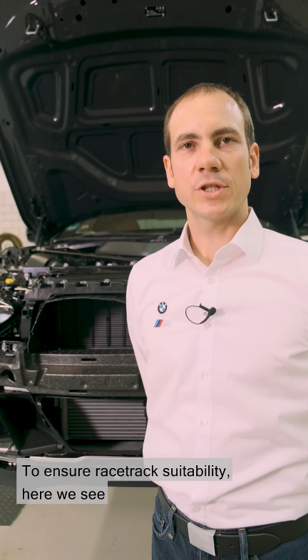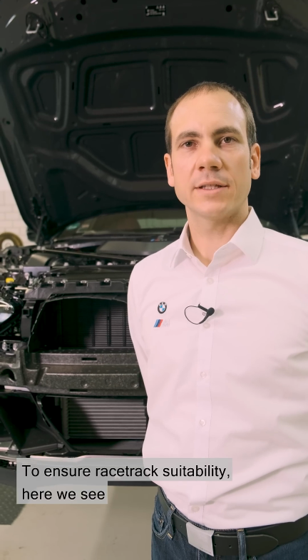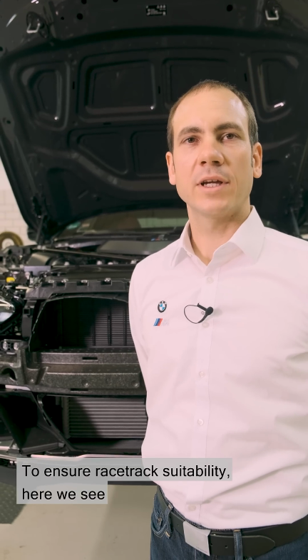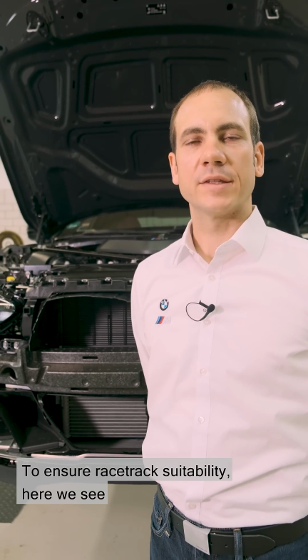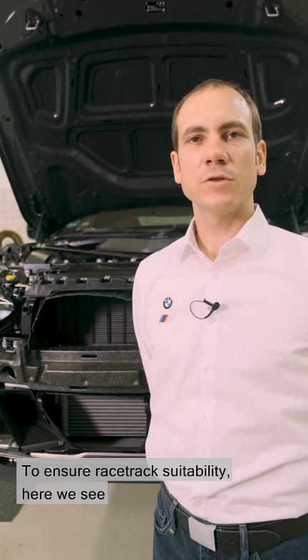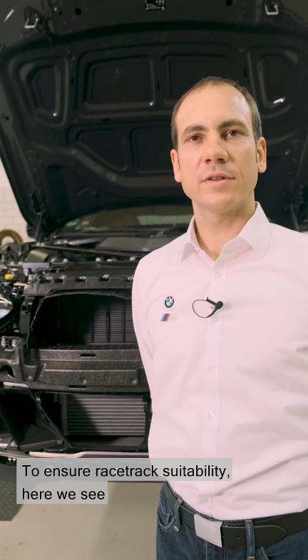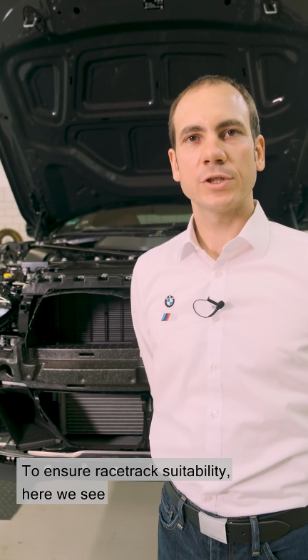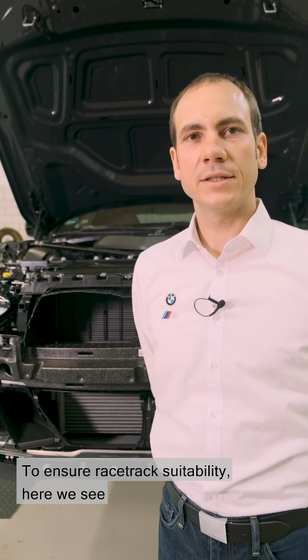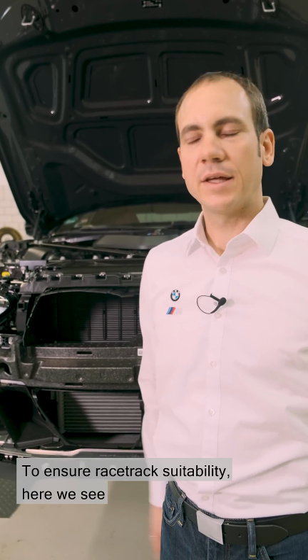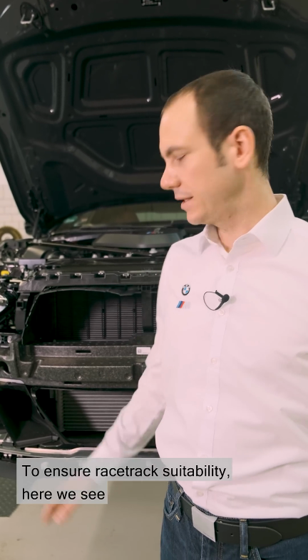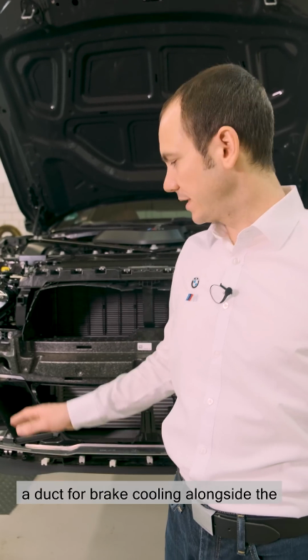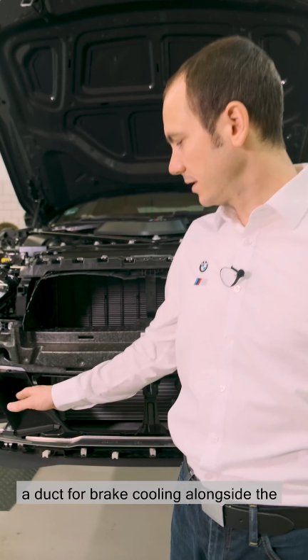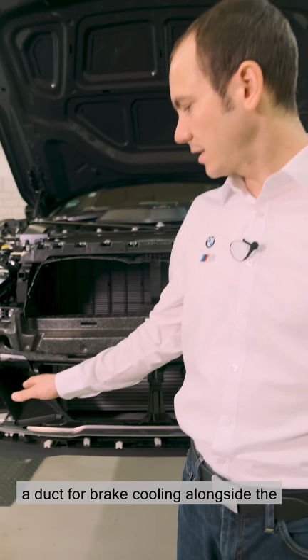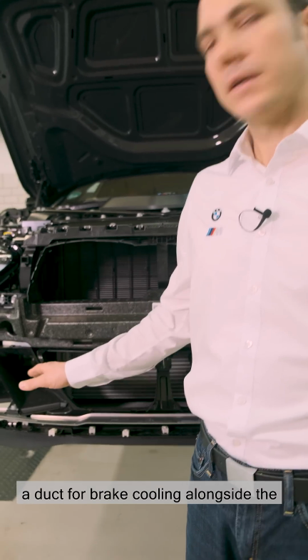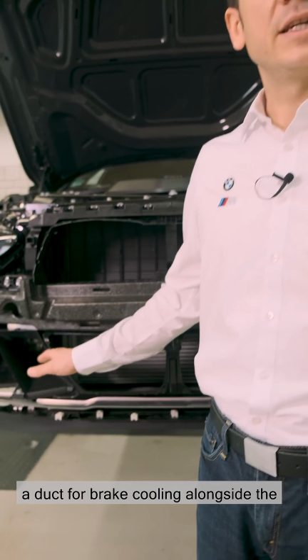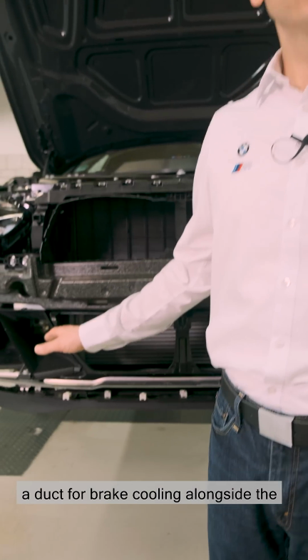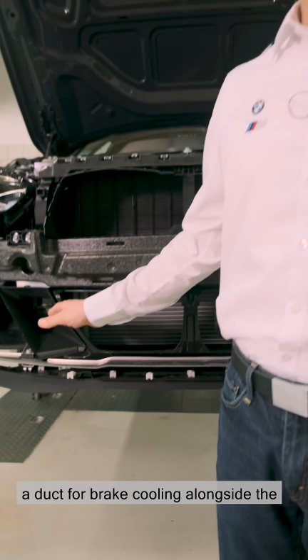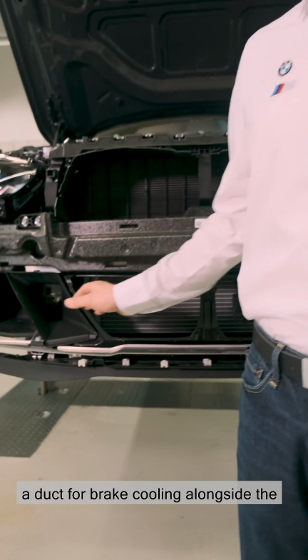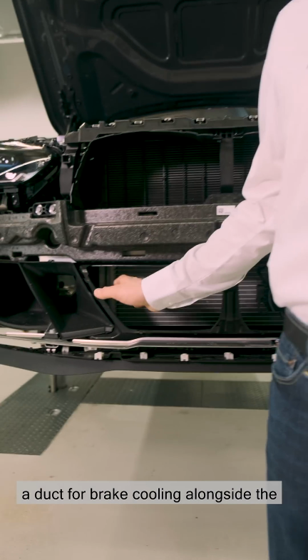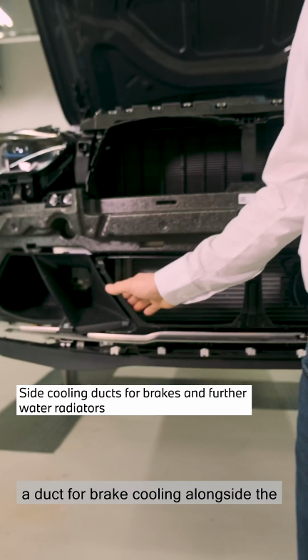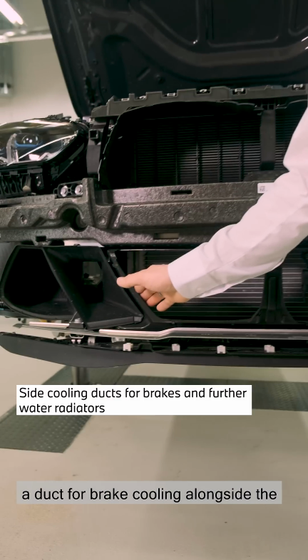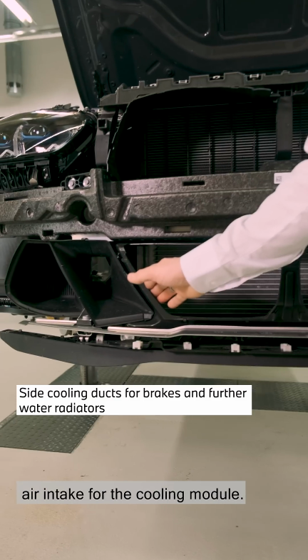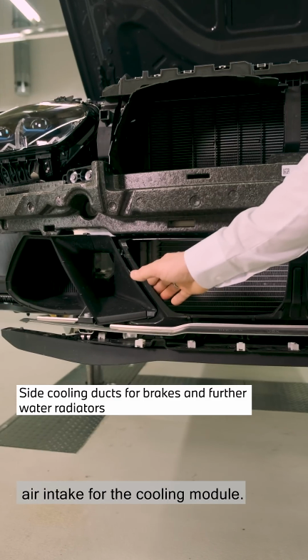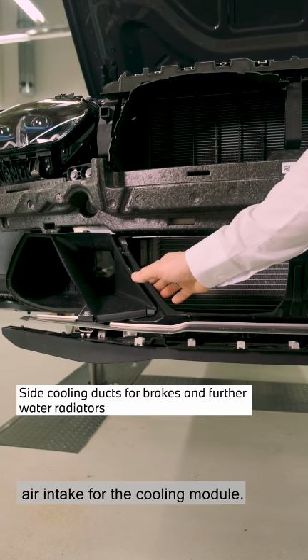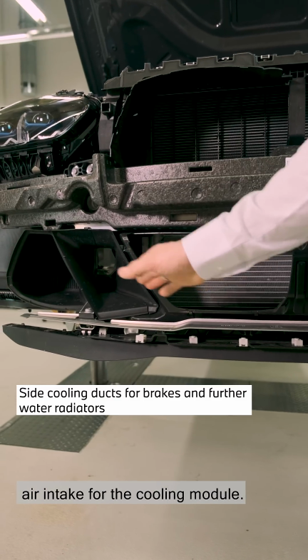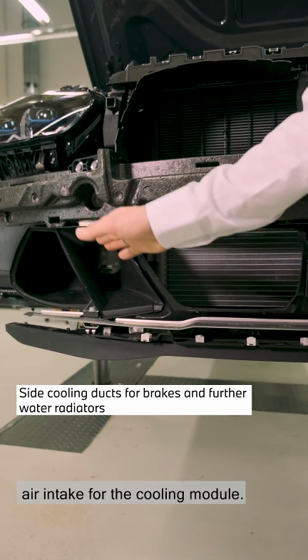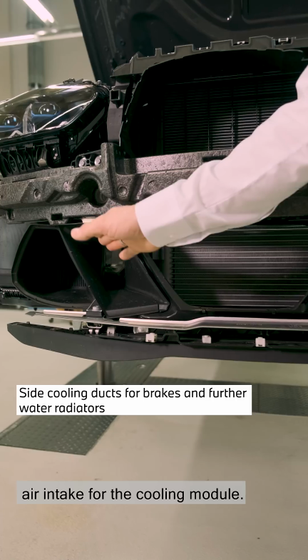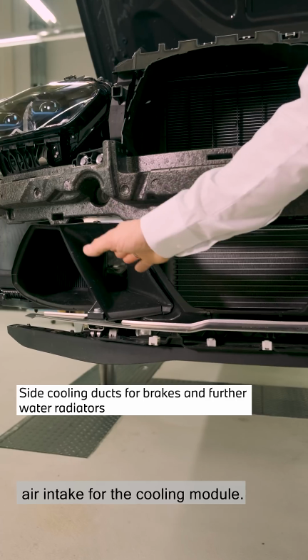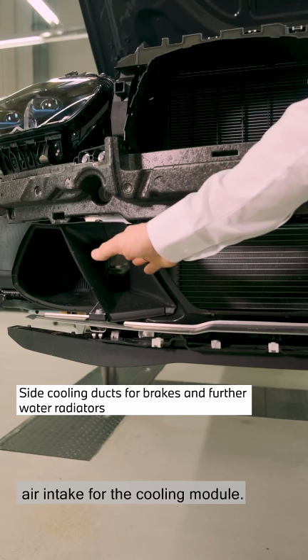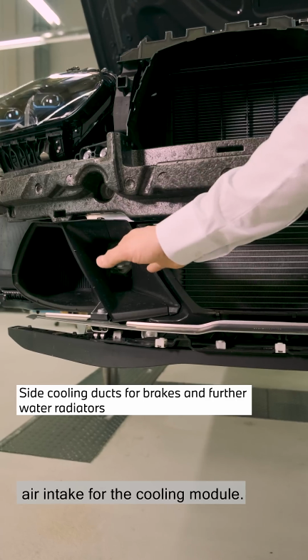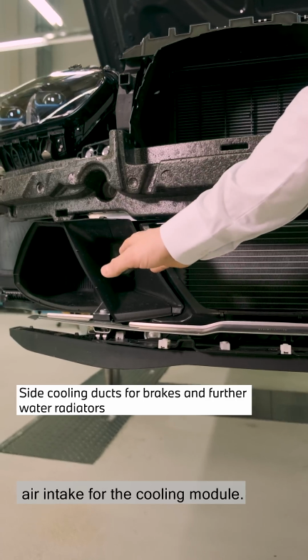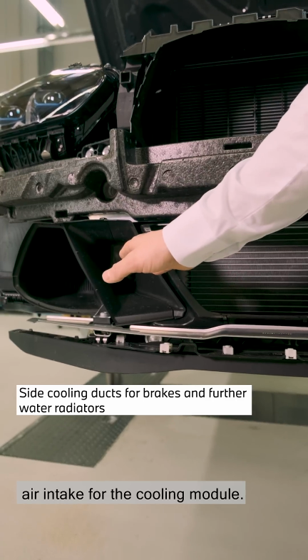To ensure racetrack suitability, here we see a duct for brake cooling alongside the air intake for the cooling module.